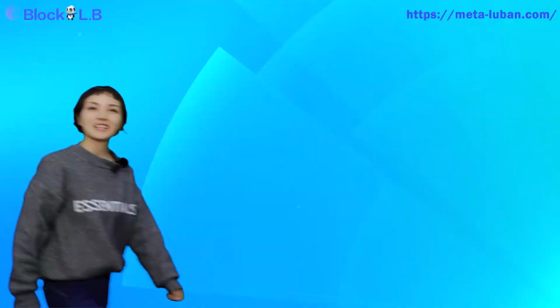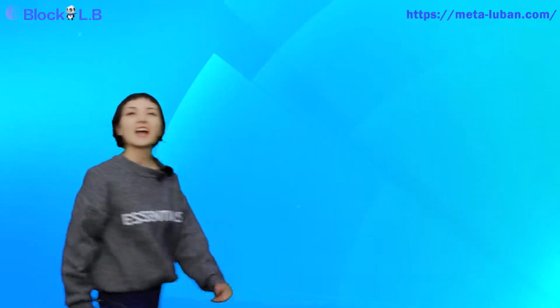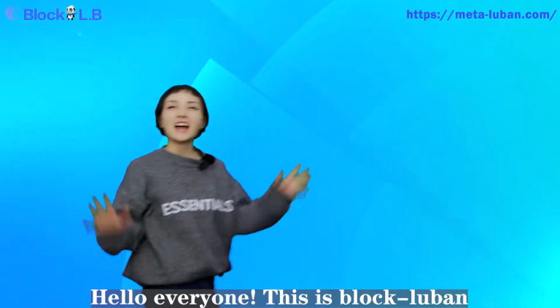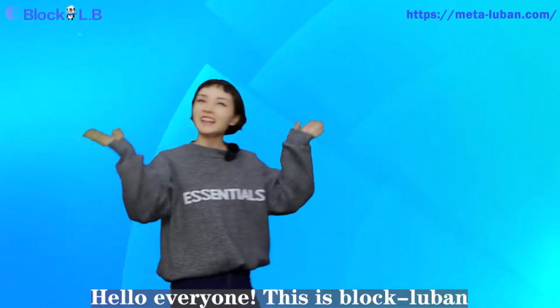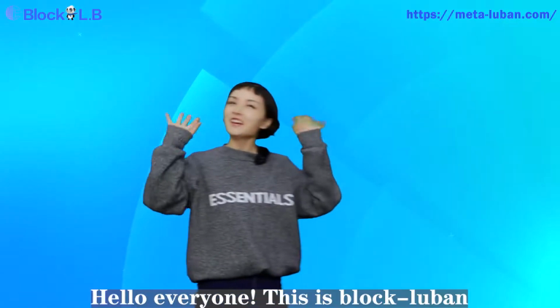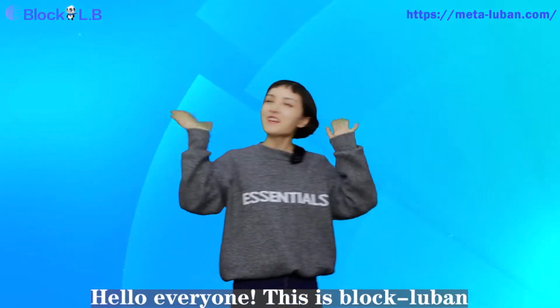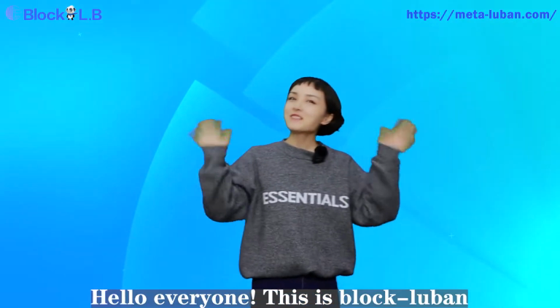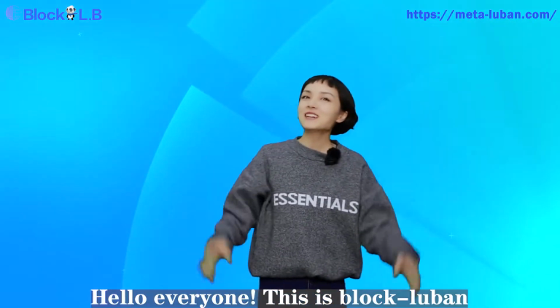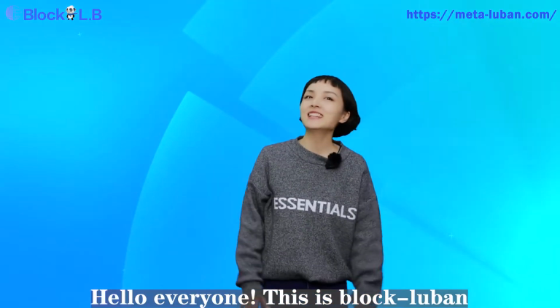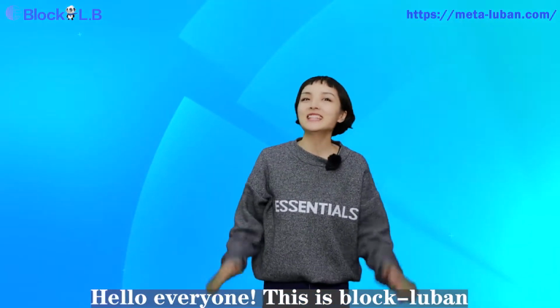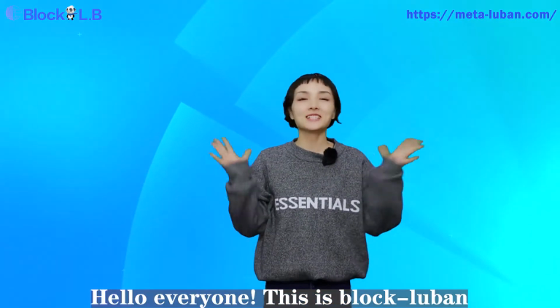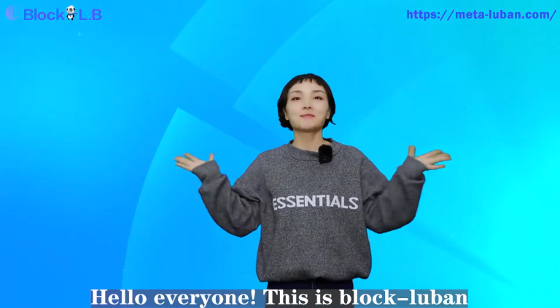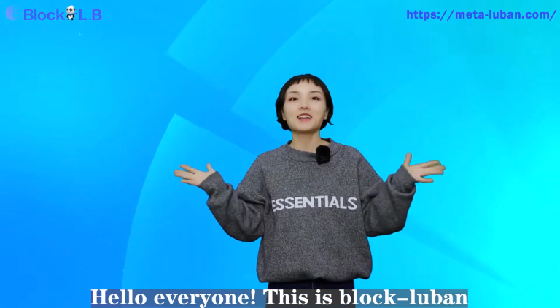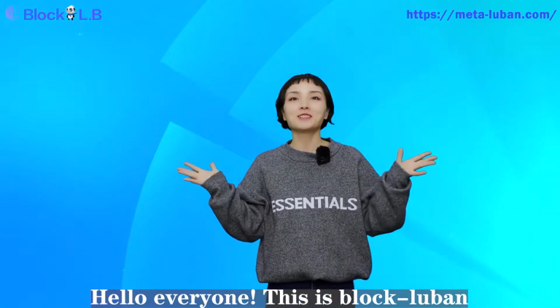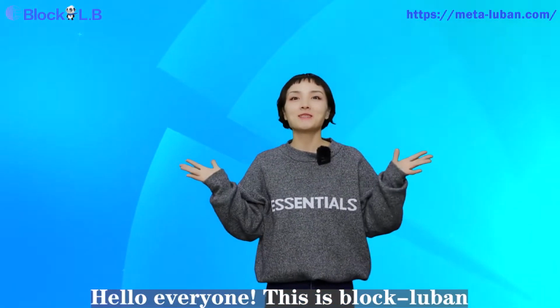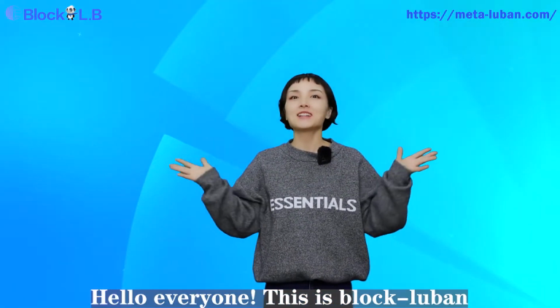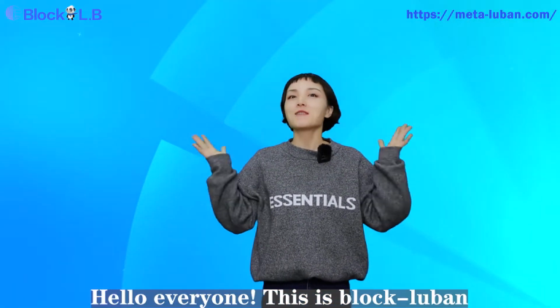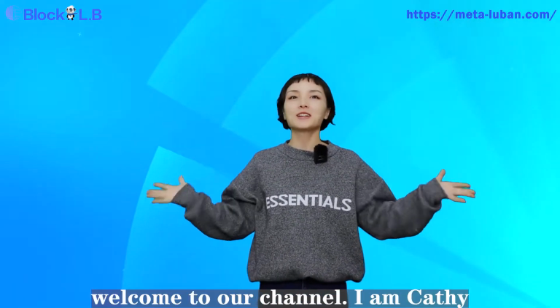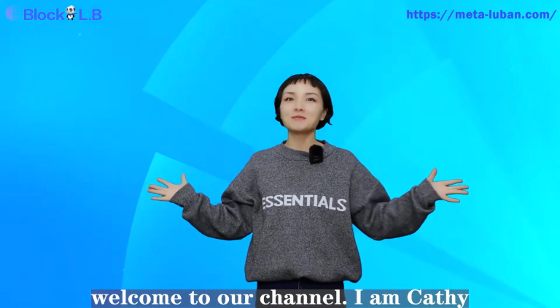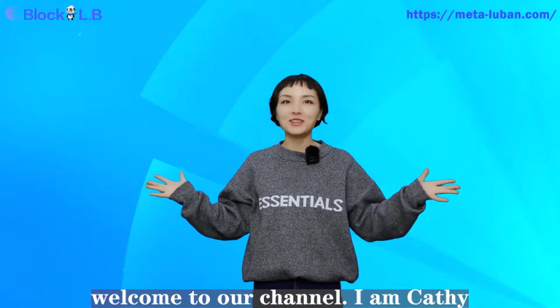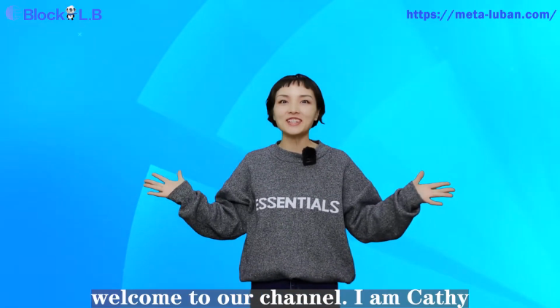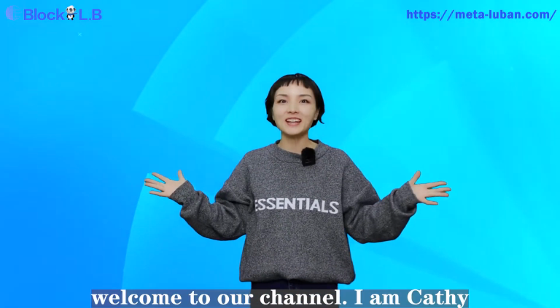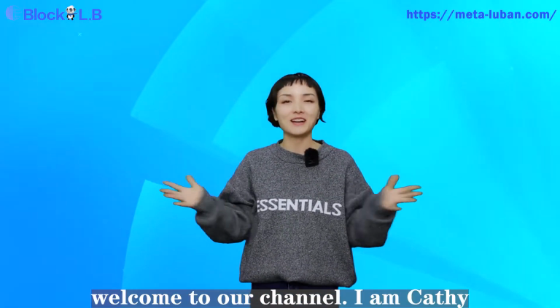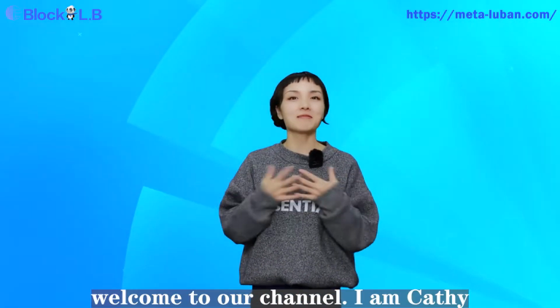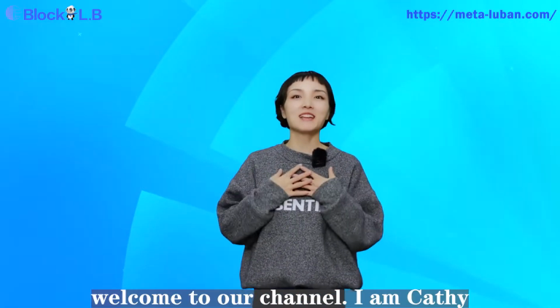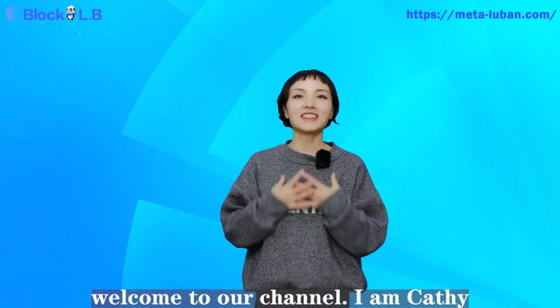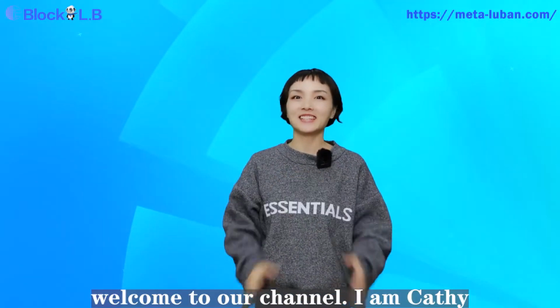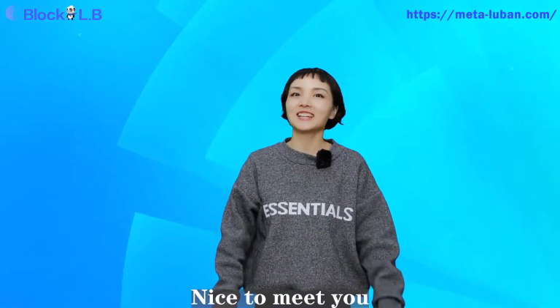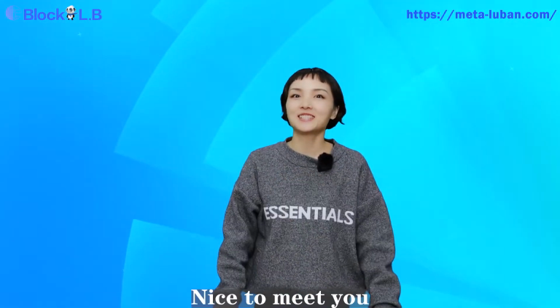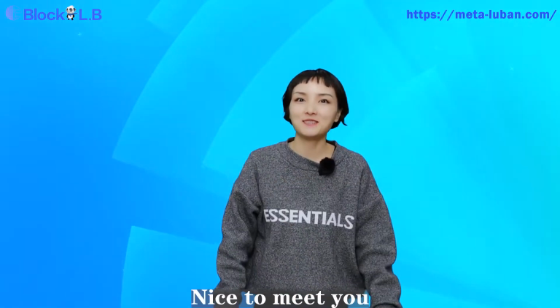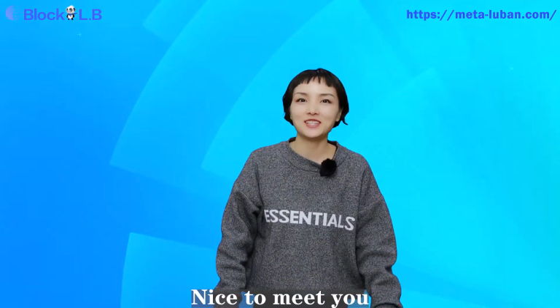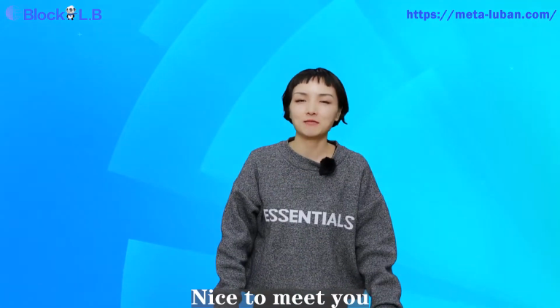Hello everyone! This is Block Luvan. Welcome to our channel. I'm Cathy. Nice to meet you.